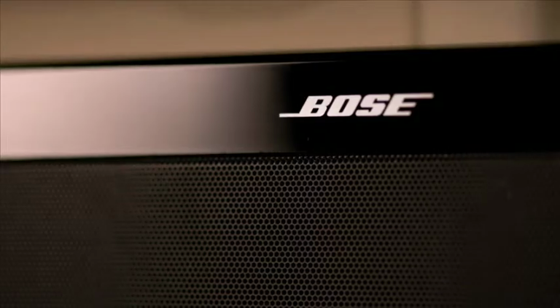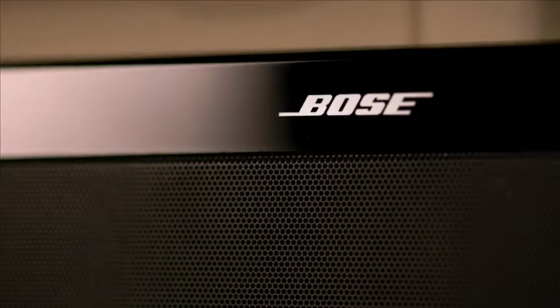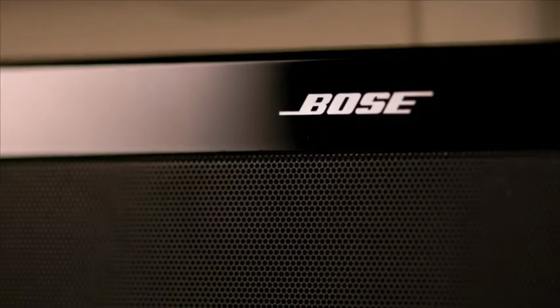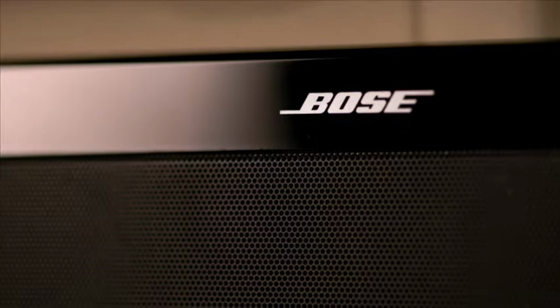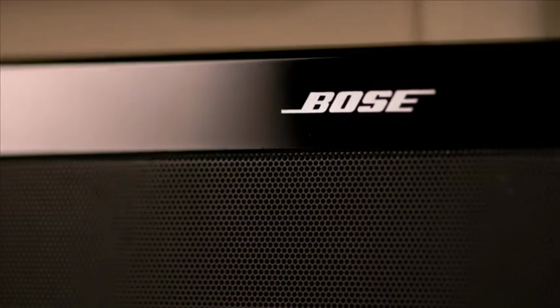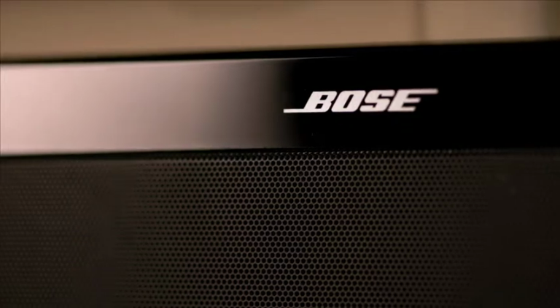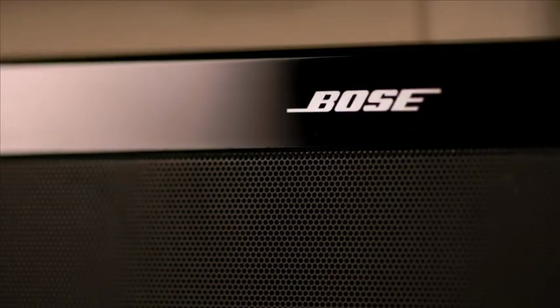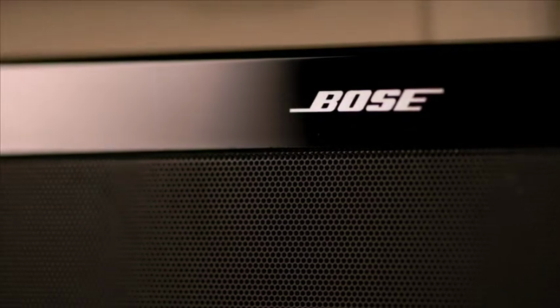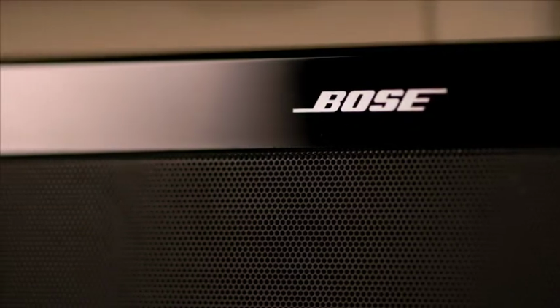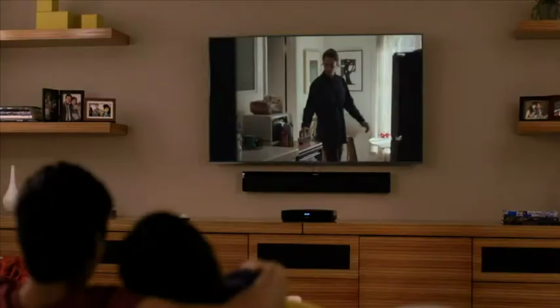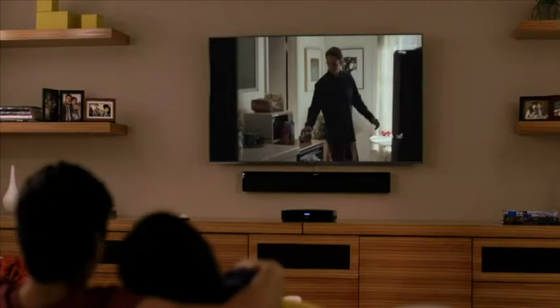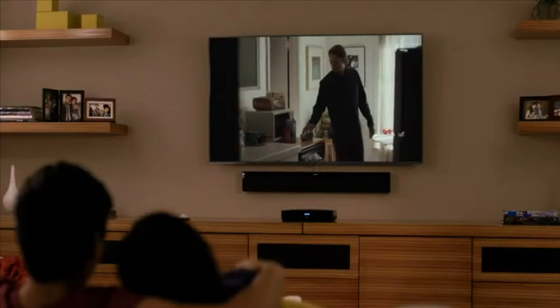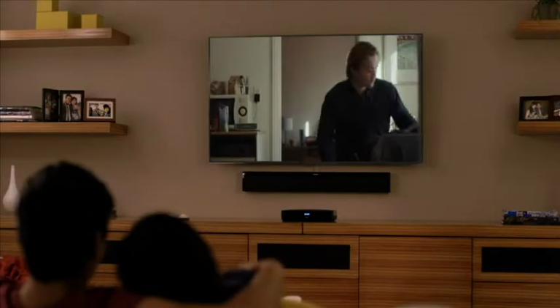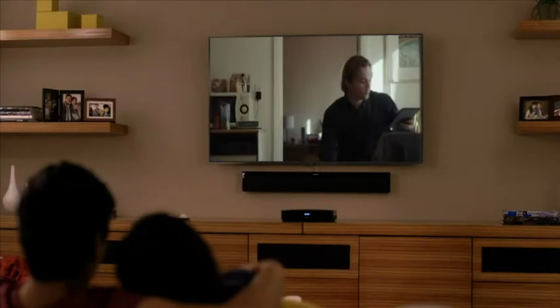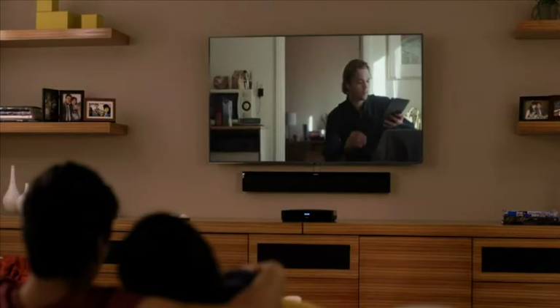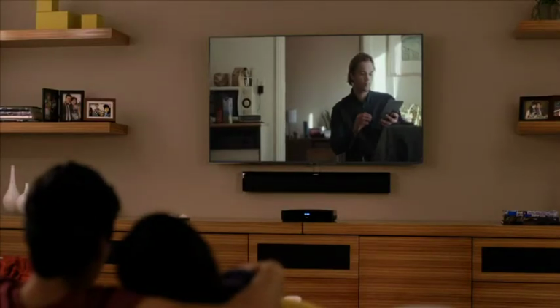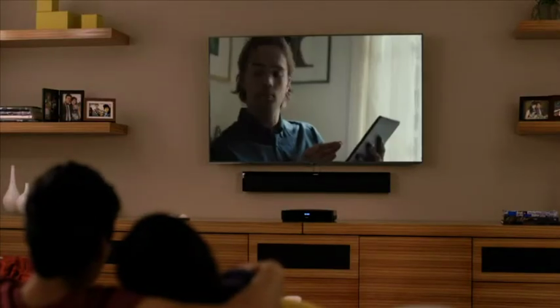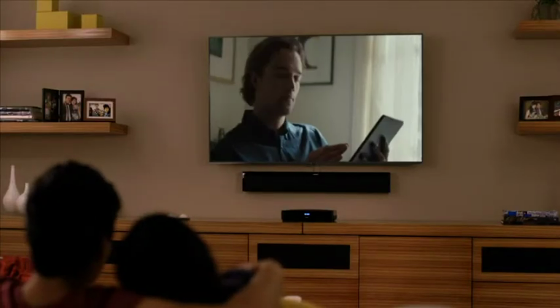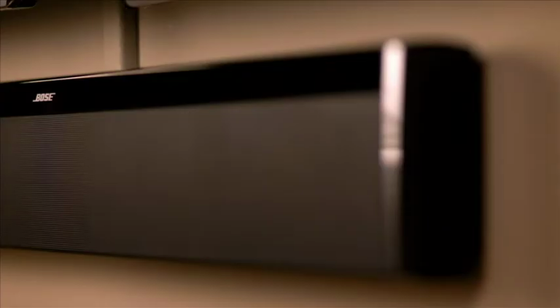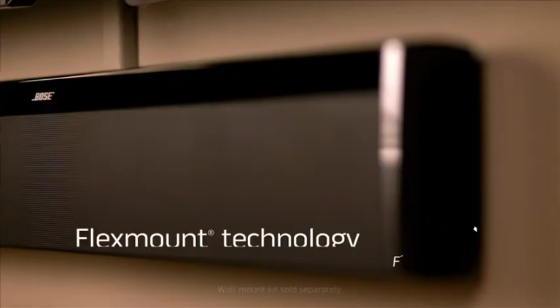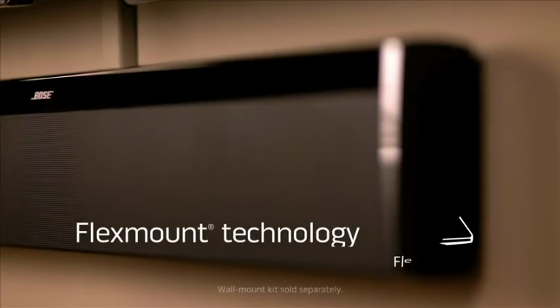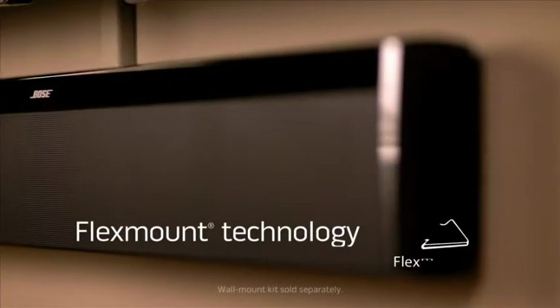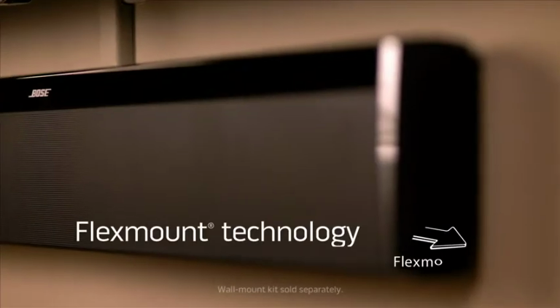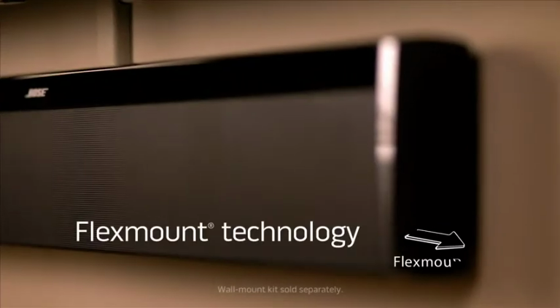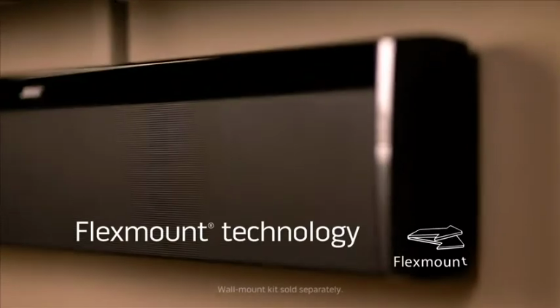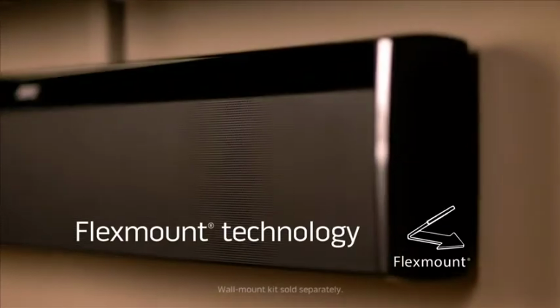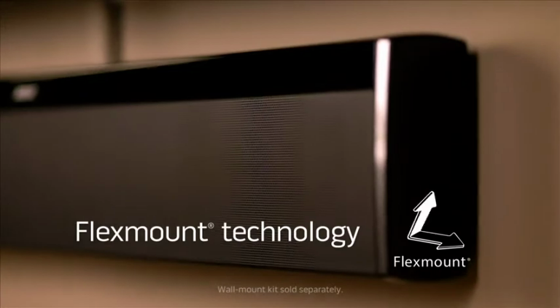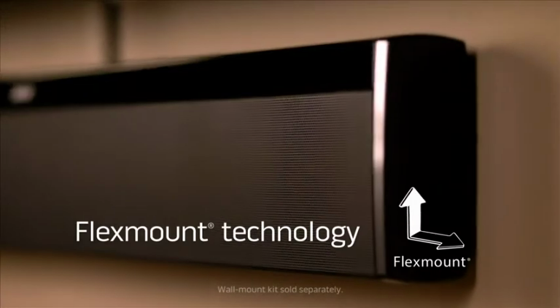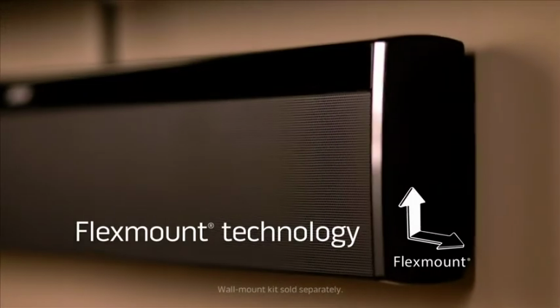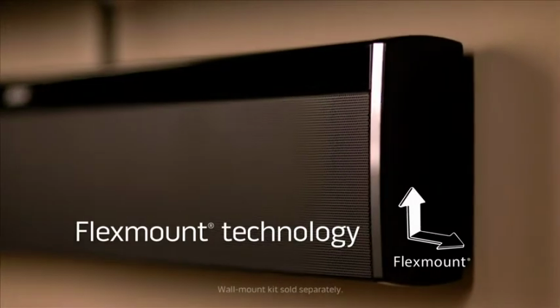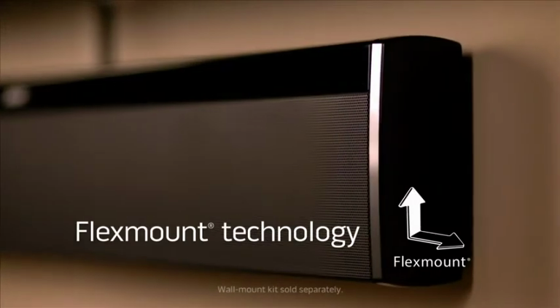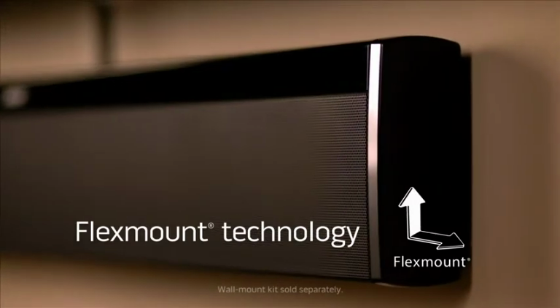Try getting that from your TV. And you'll hear wide, spacious sound whether you mount the speaker to the wall or place it on your table.